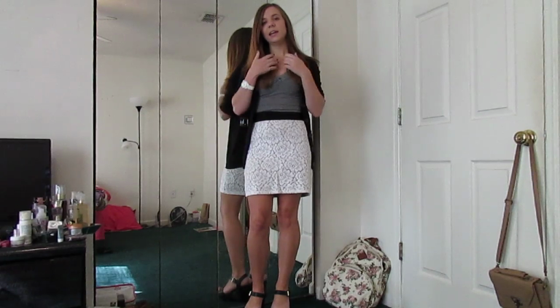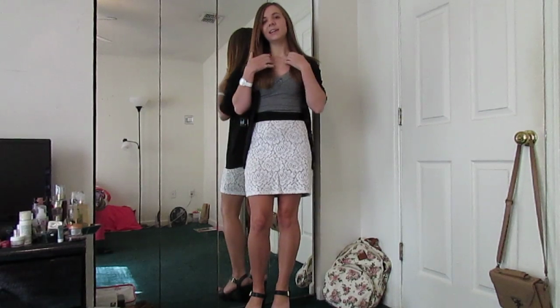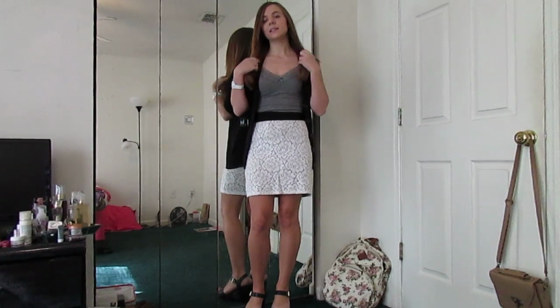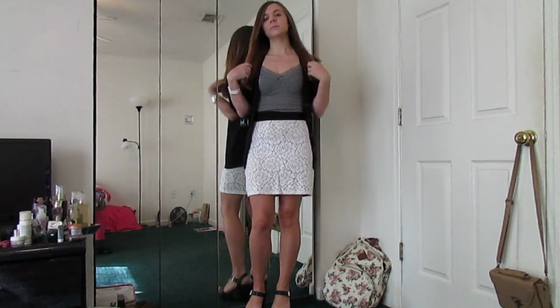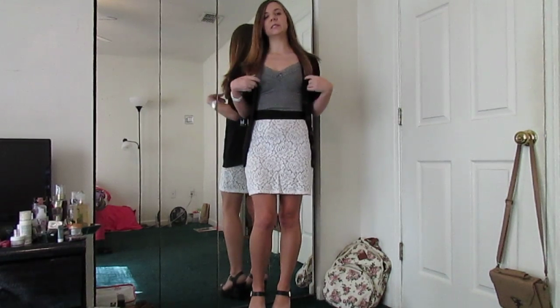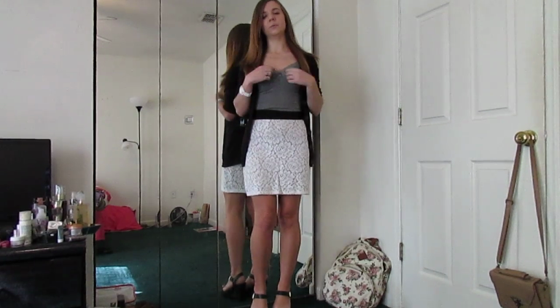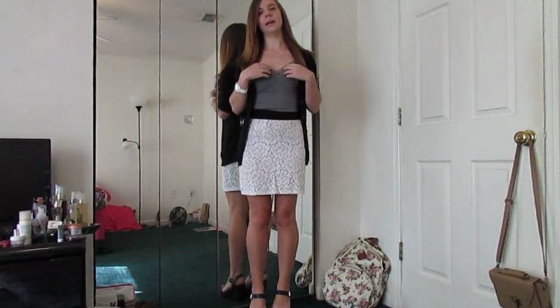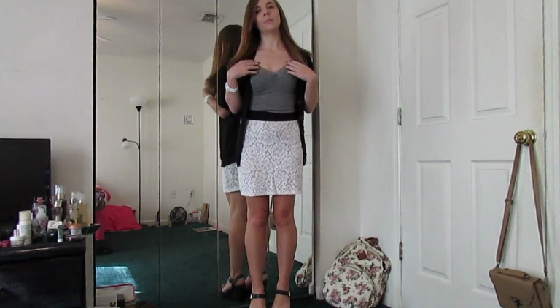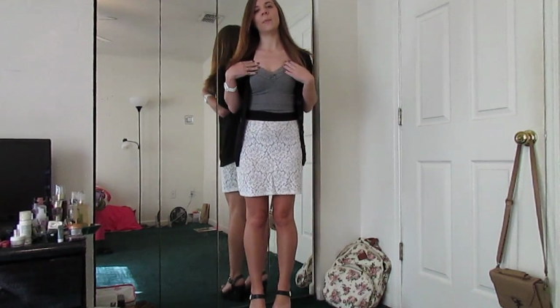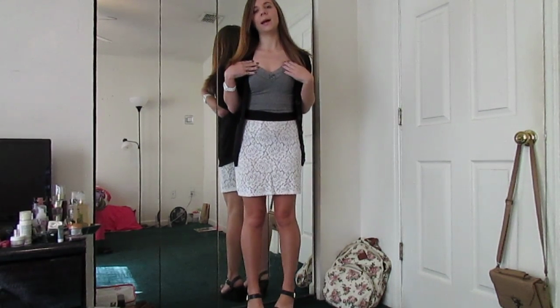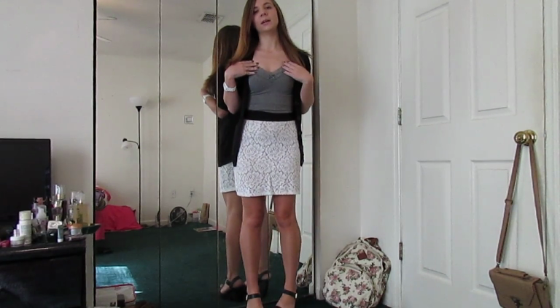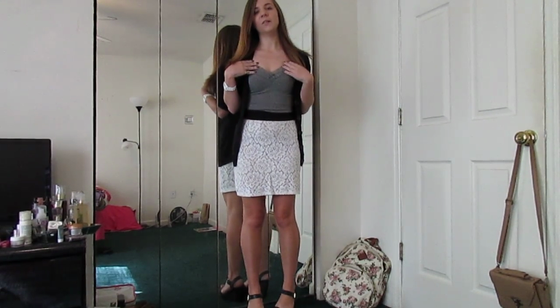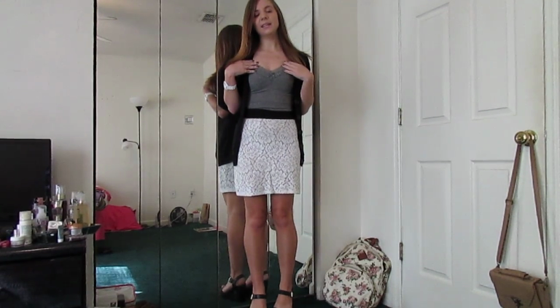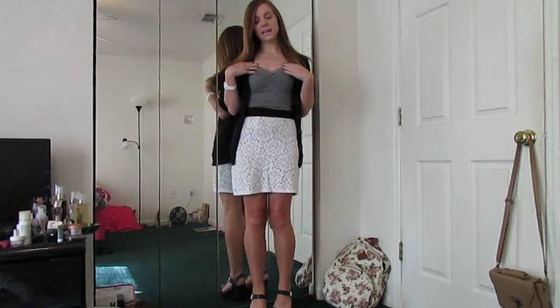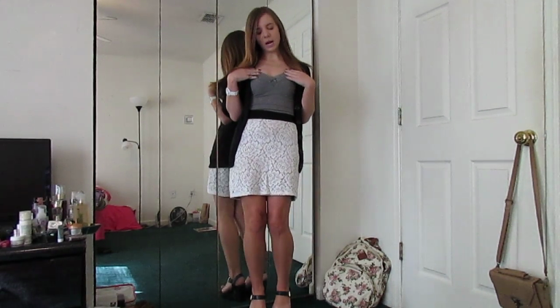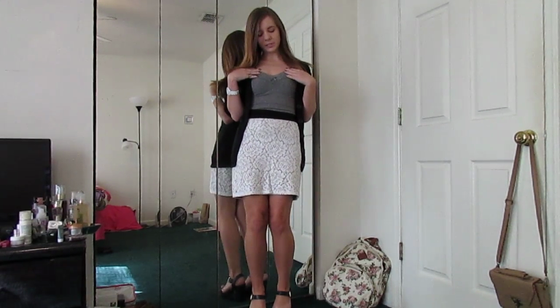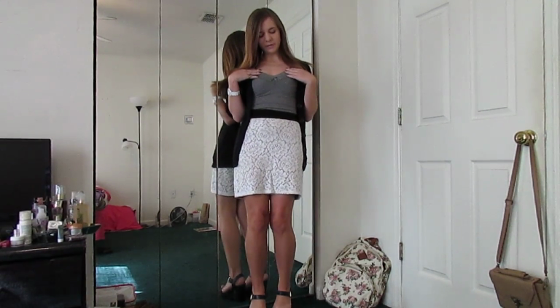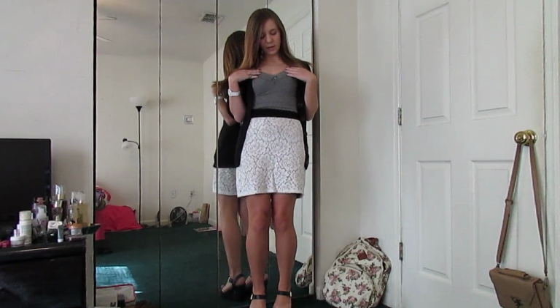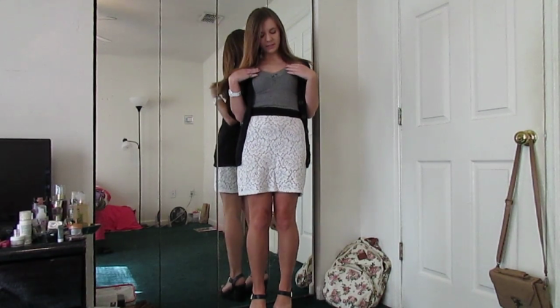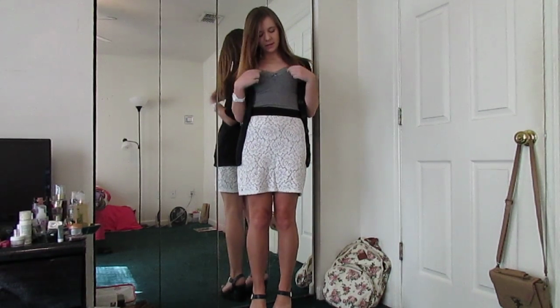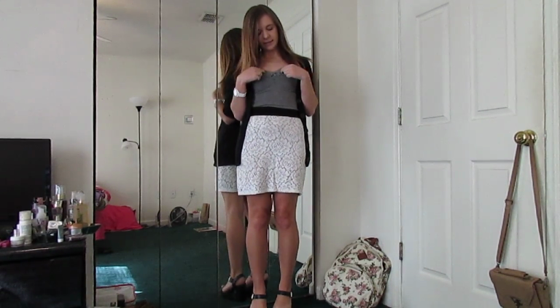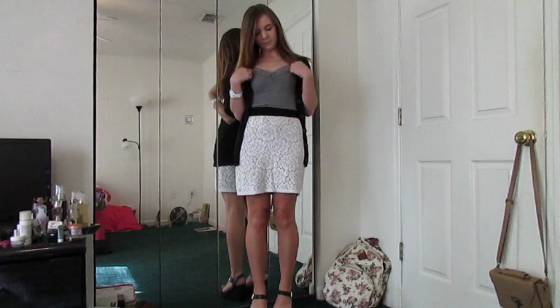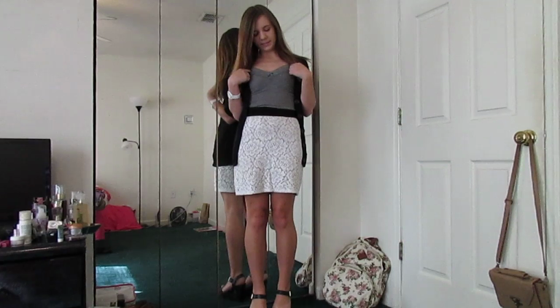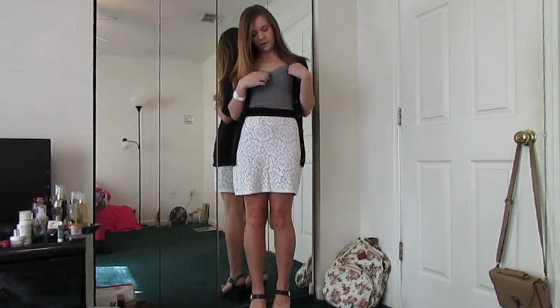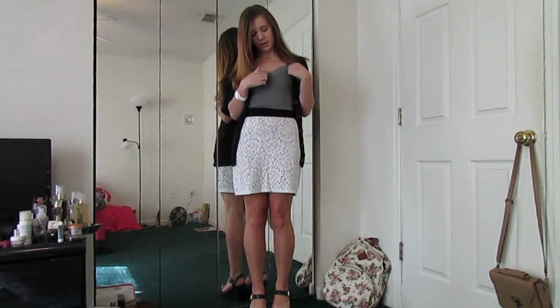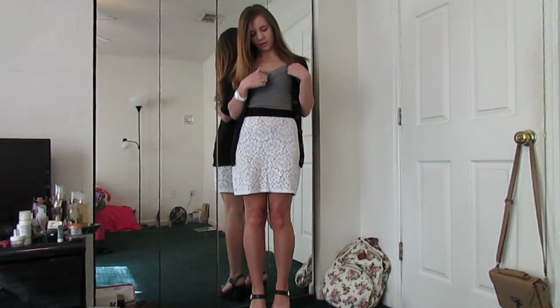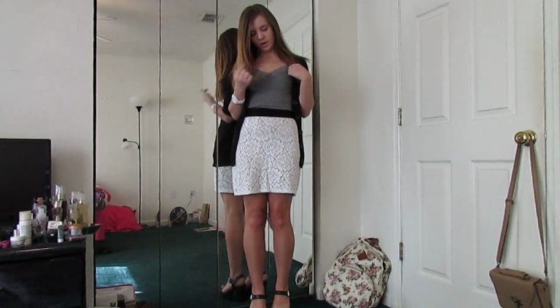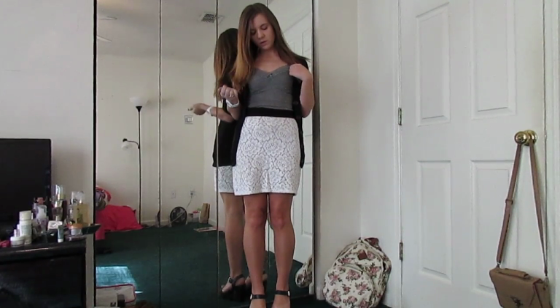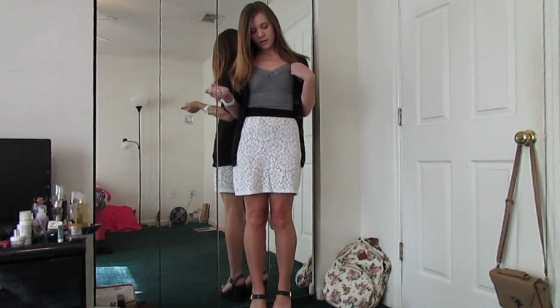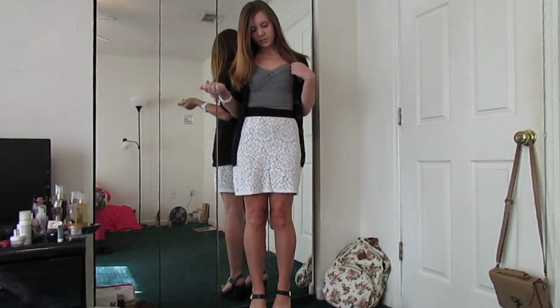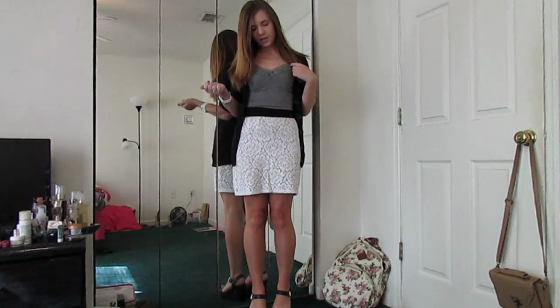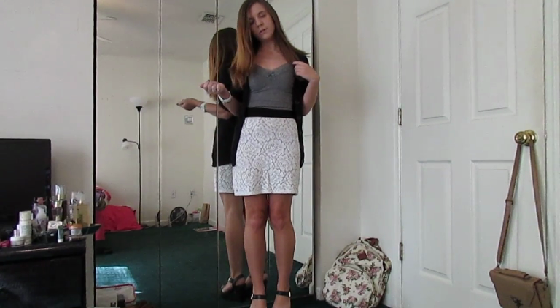I'm just wearing my gray tank top which is from Hollister. It has some lace here and a little bow. It's pretty cute.